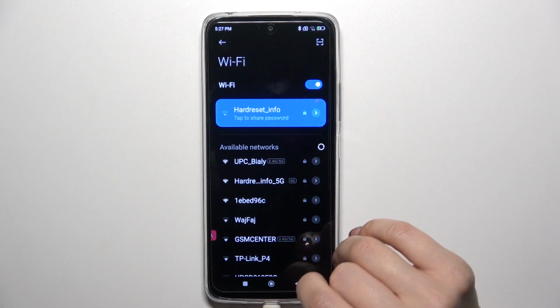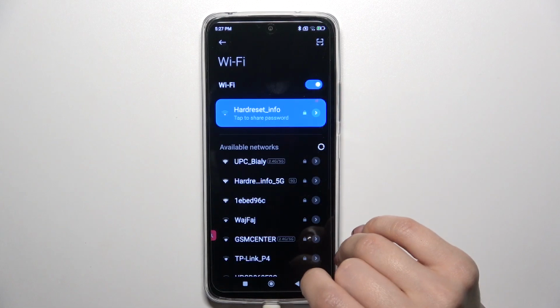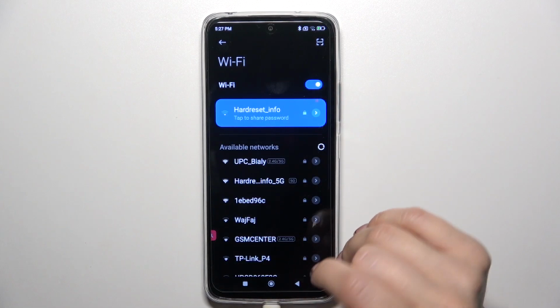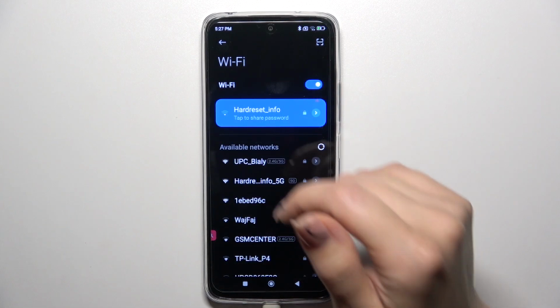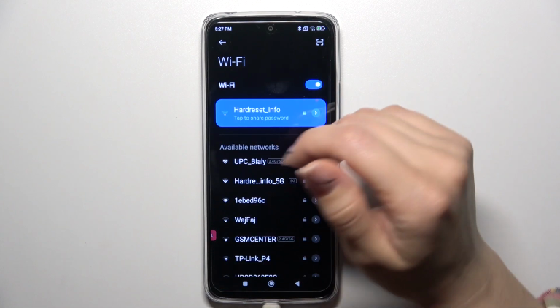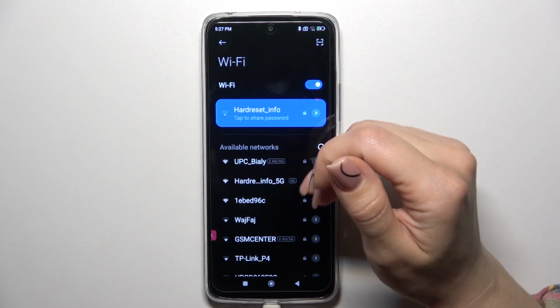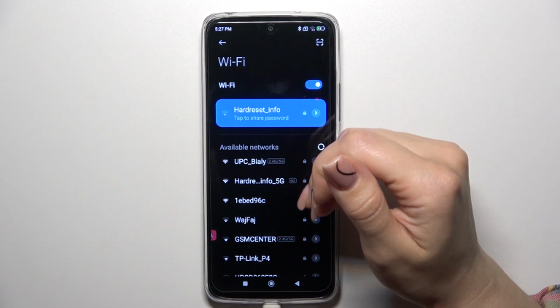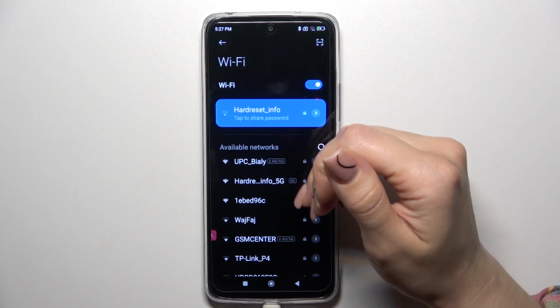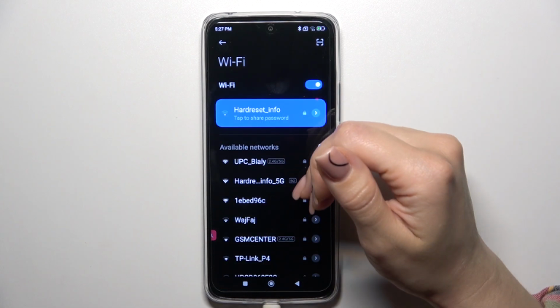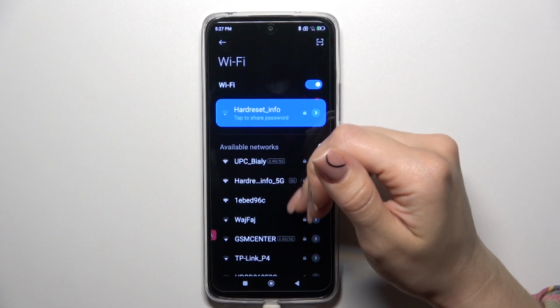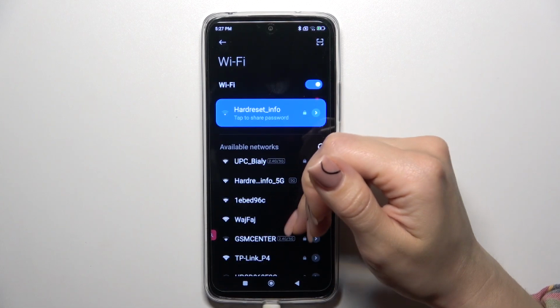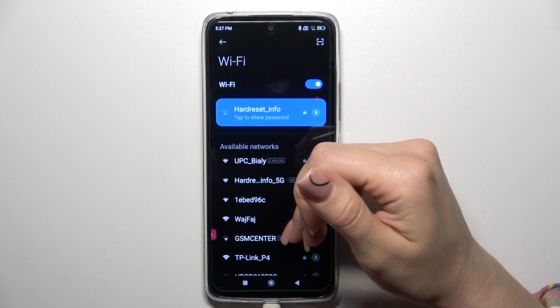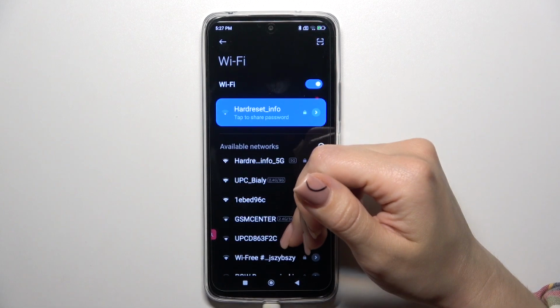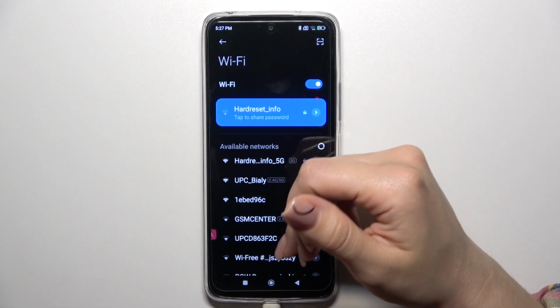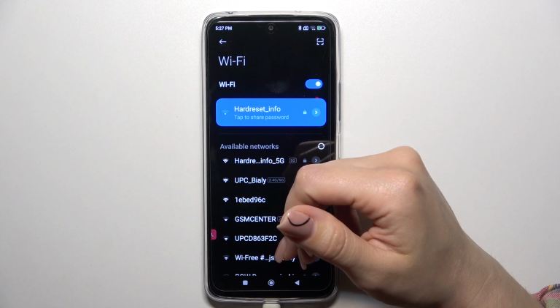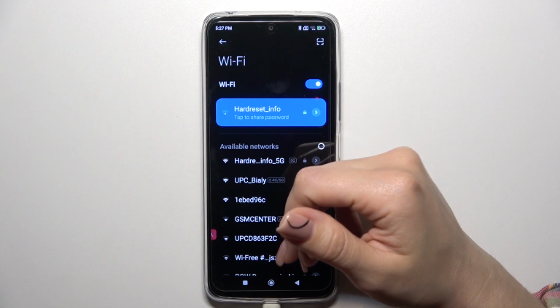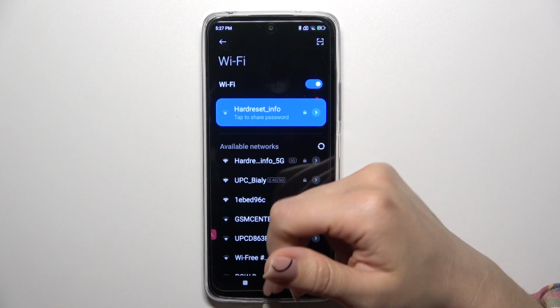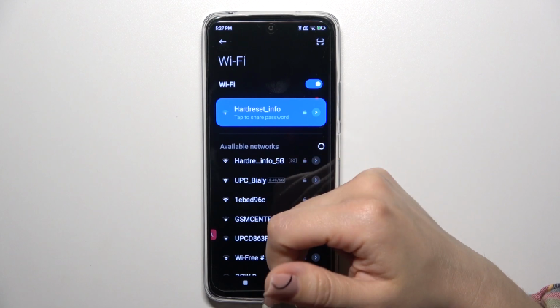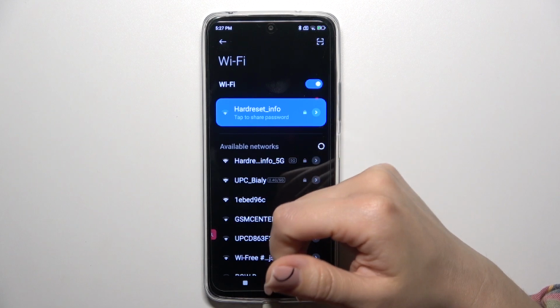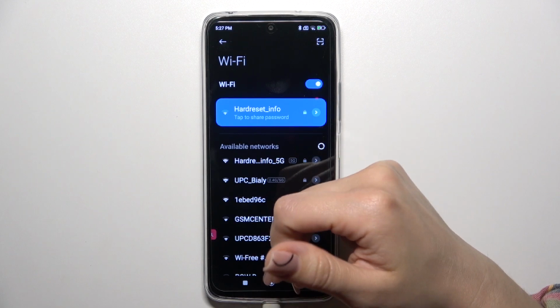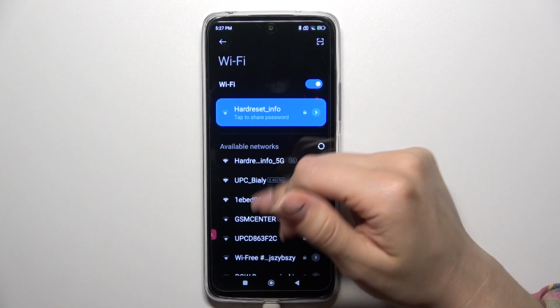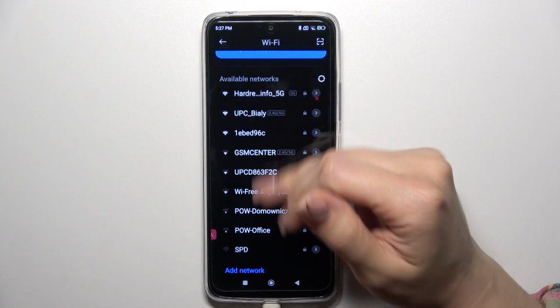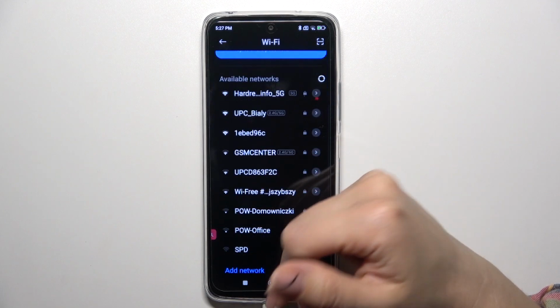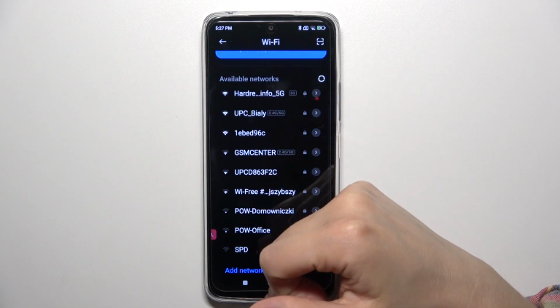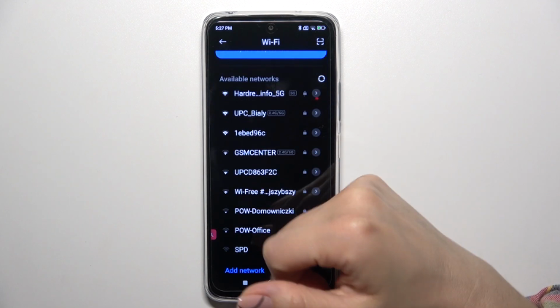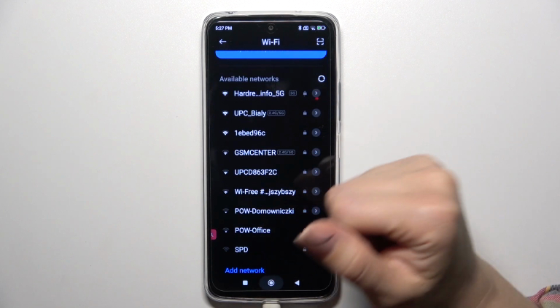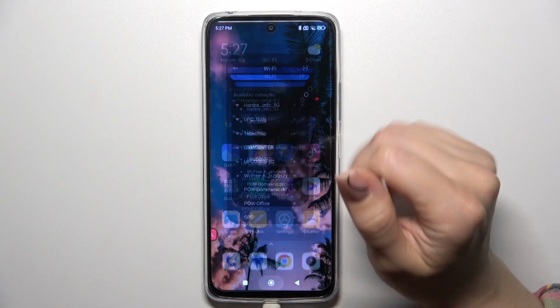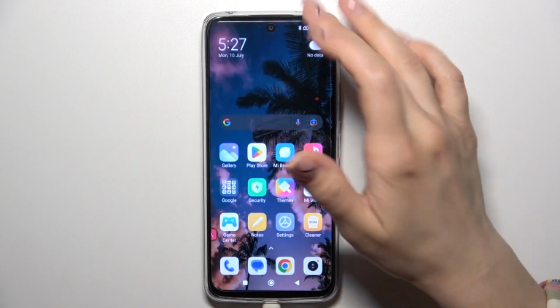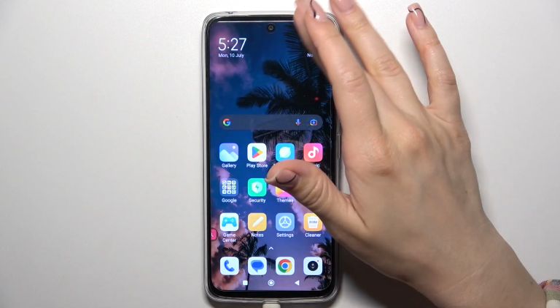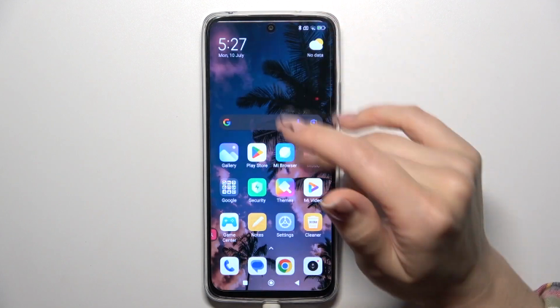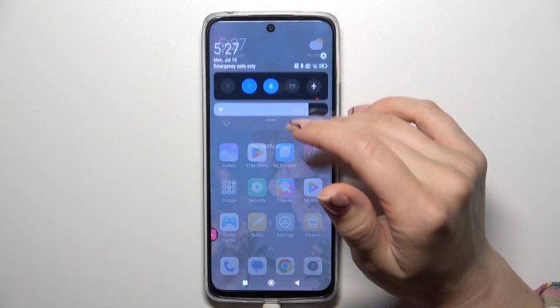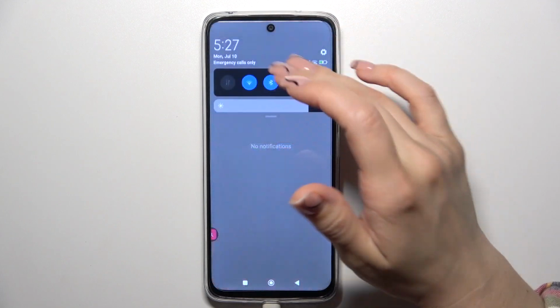You could also share with this QR code to connect to this network. Also there is one more way how we could do that.